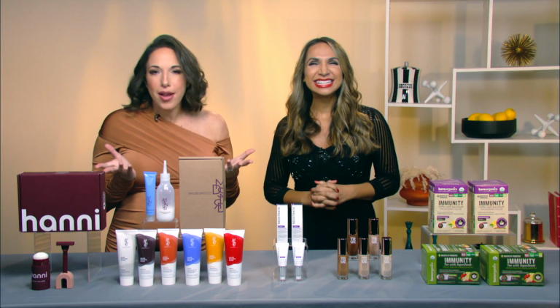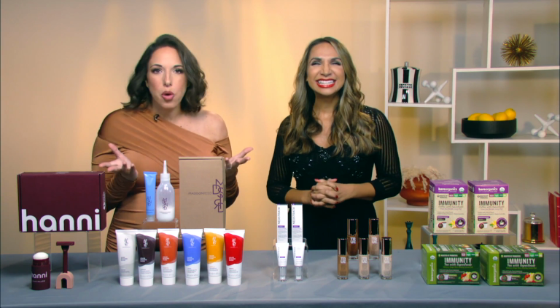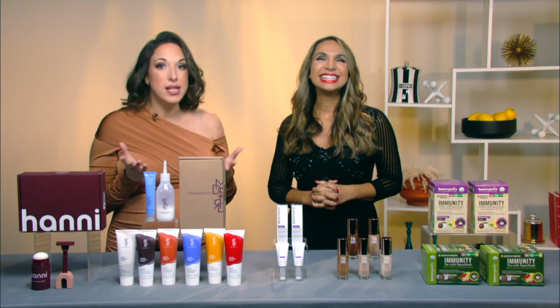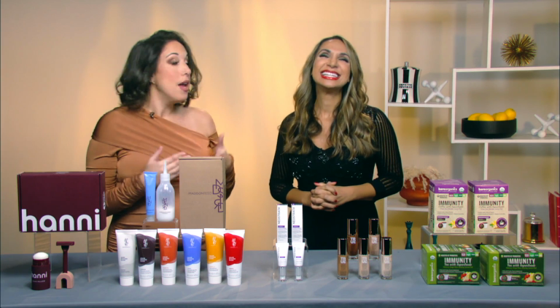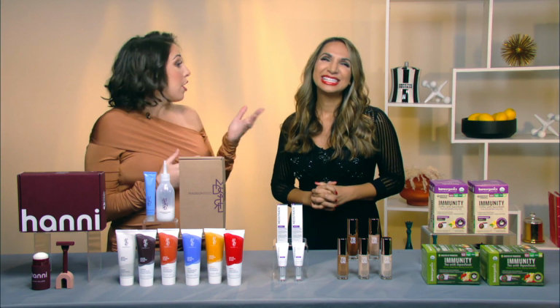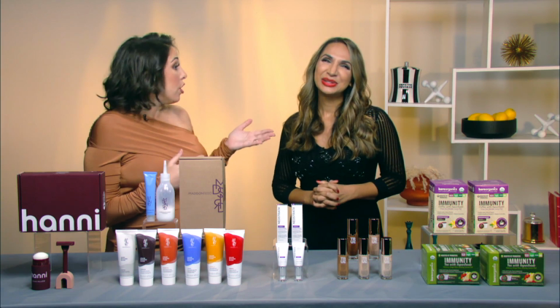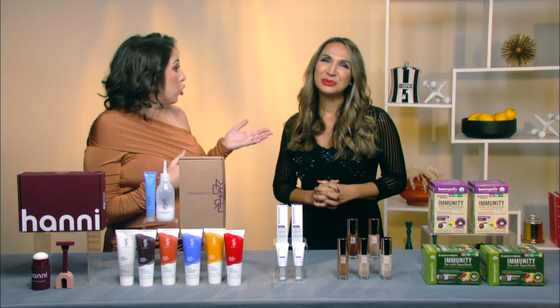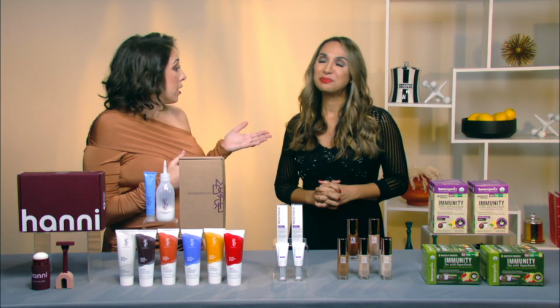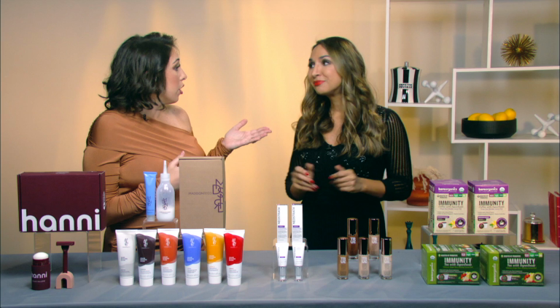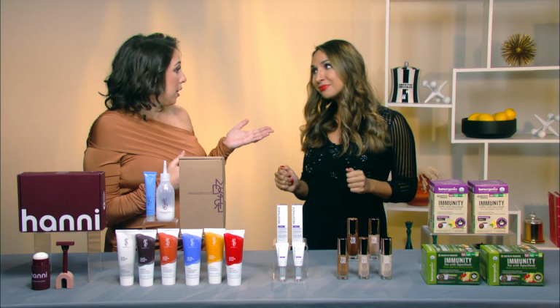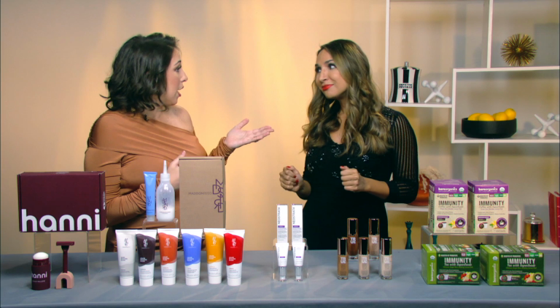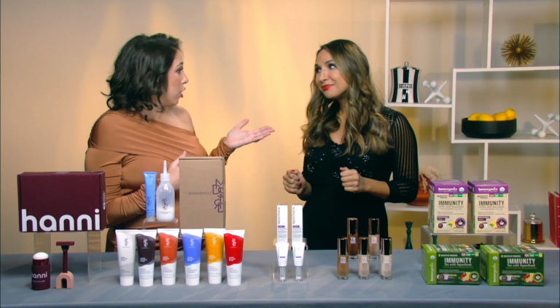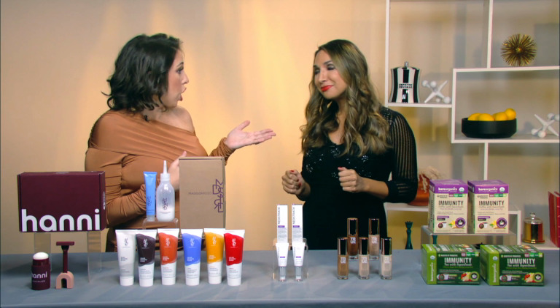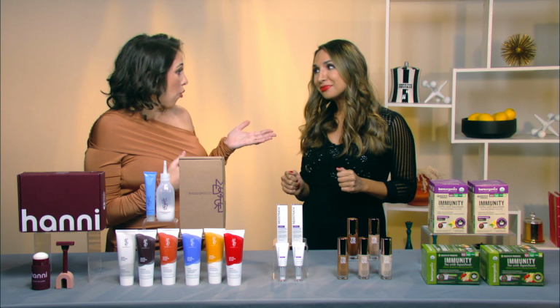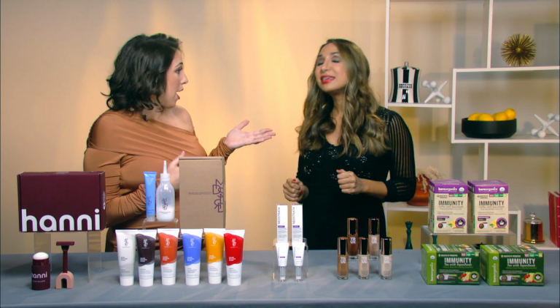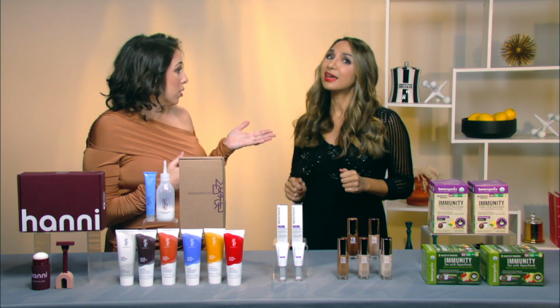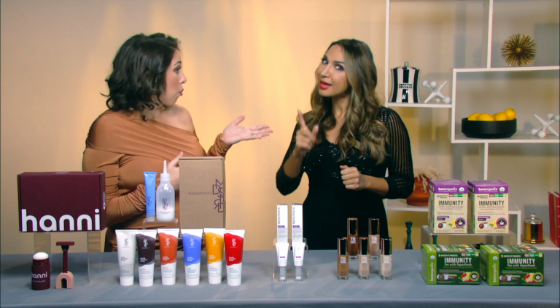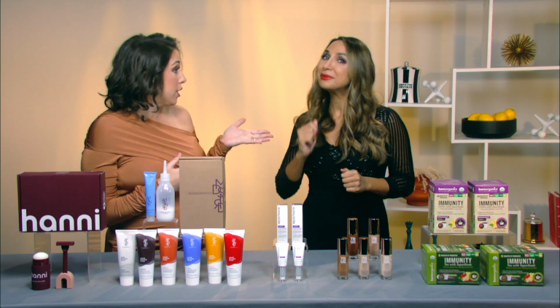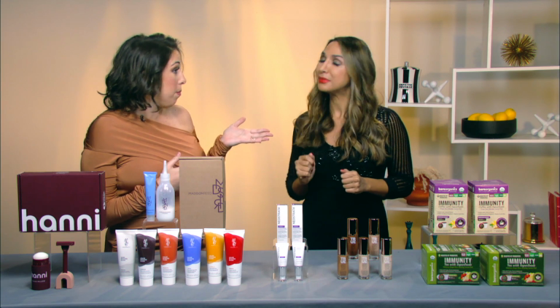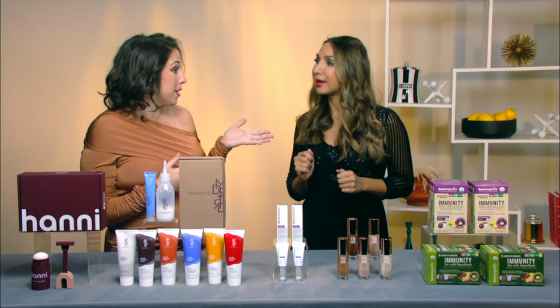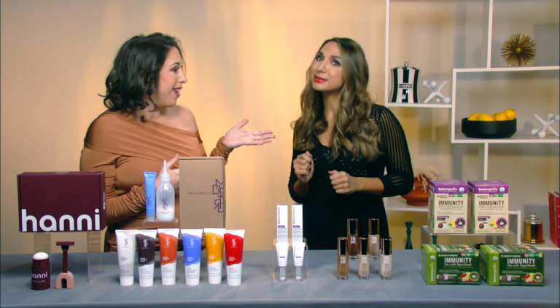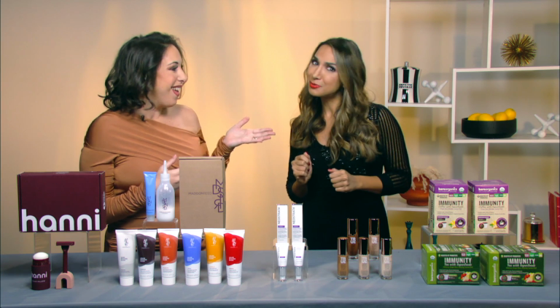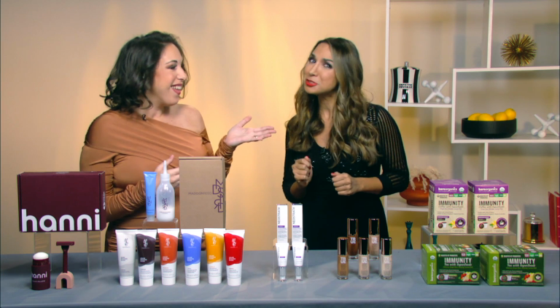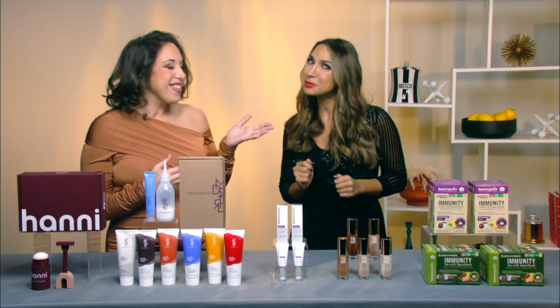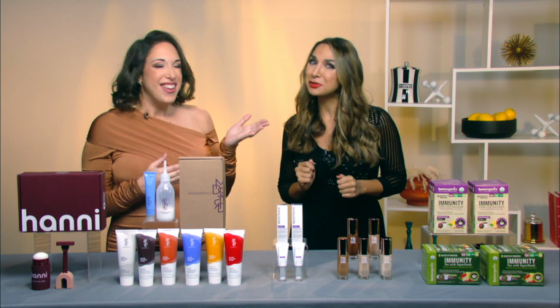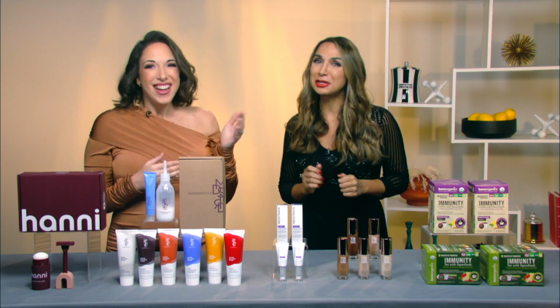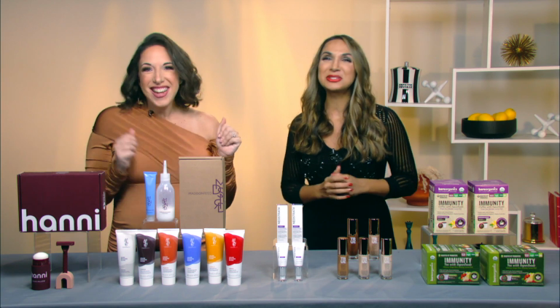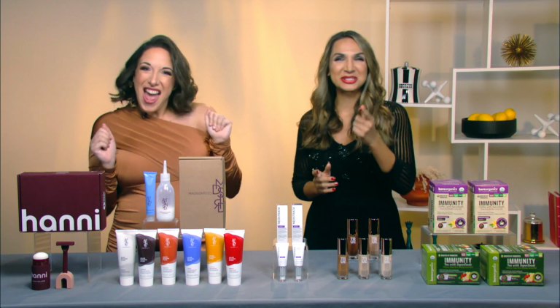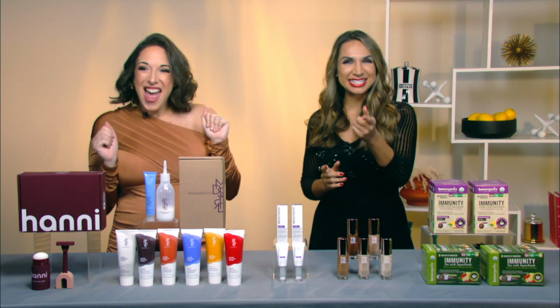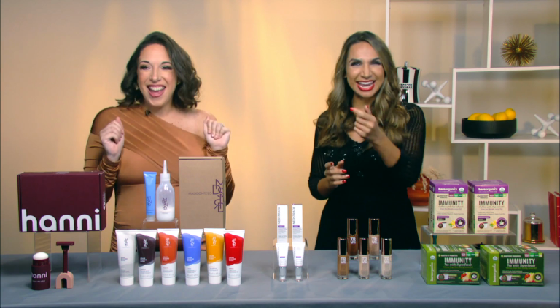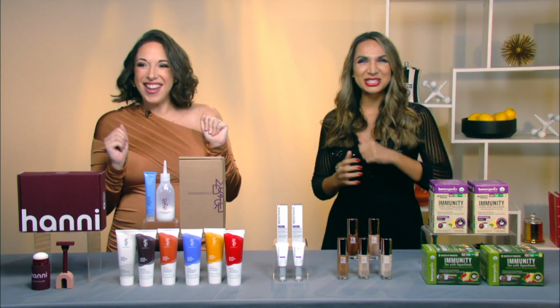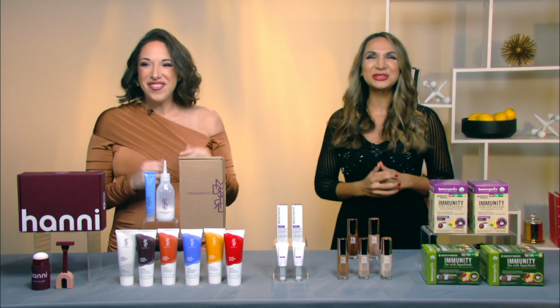Grace will be joining us a little bit later in the show with some more tips, so stay tuned.